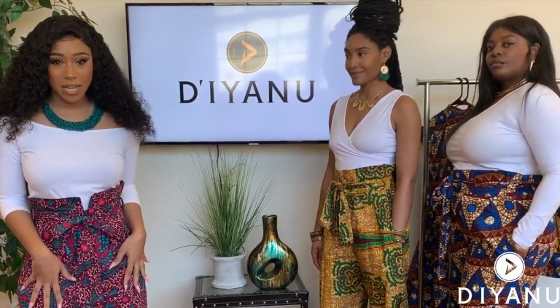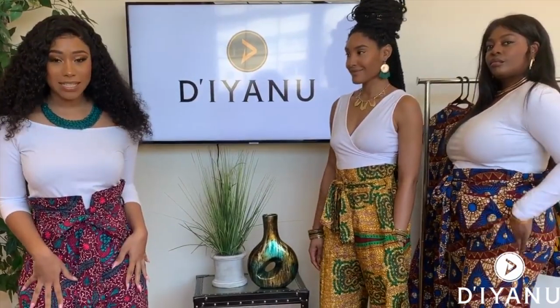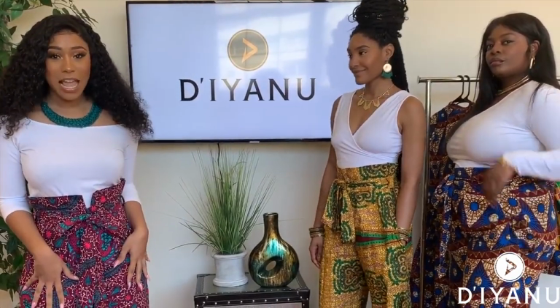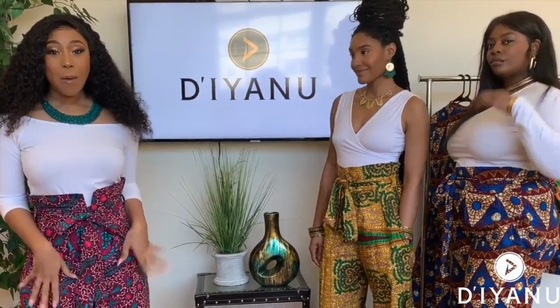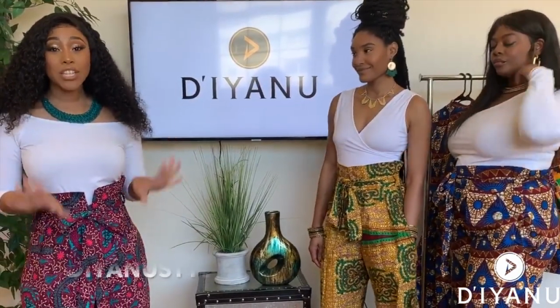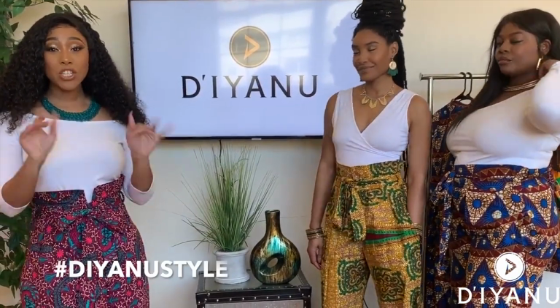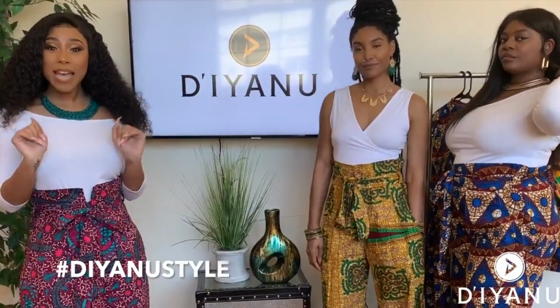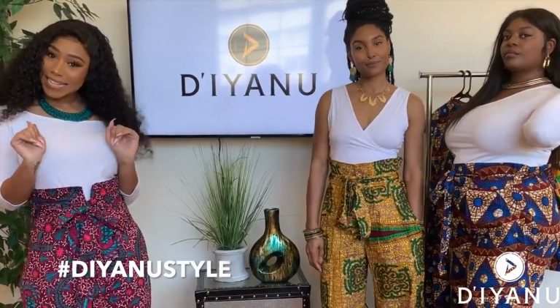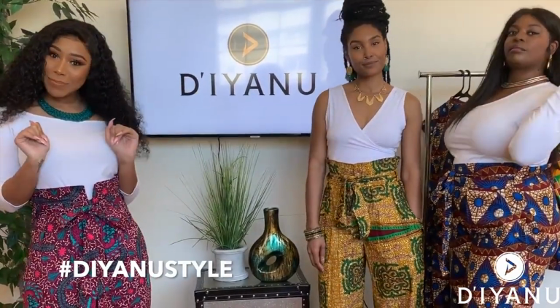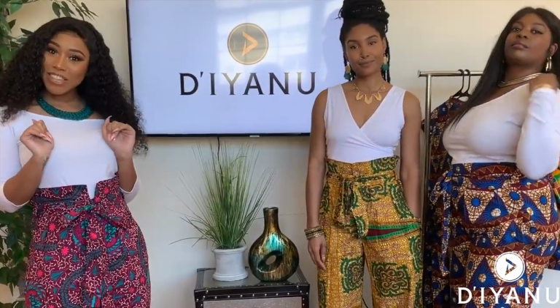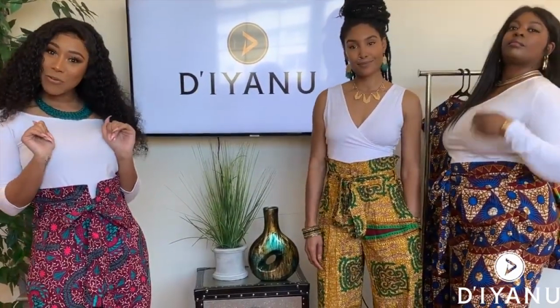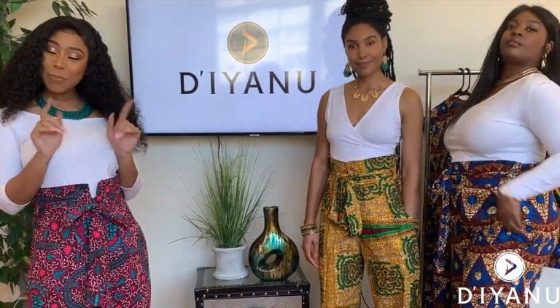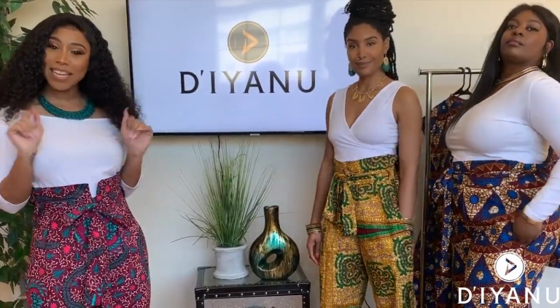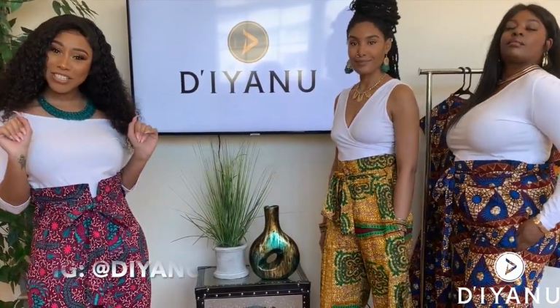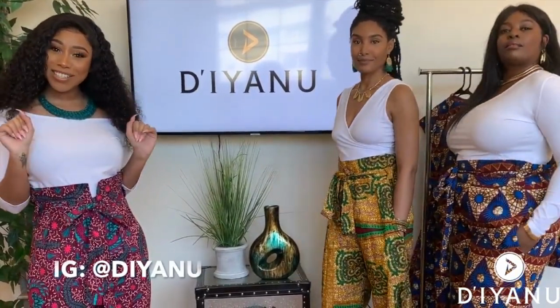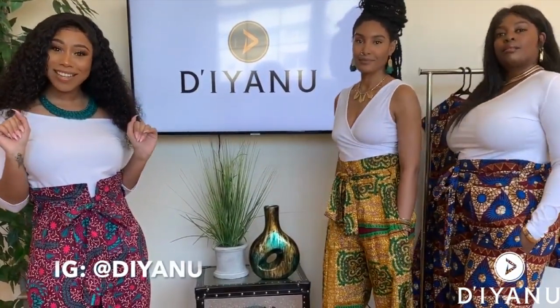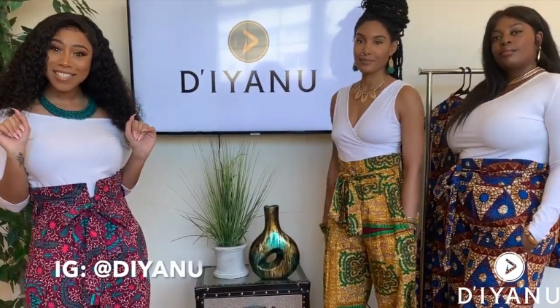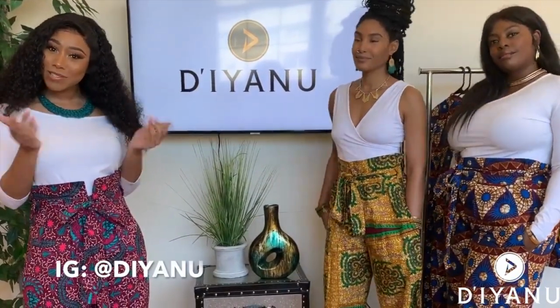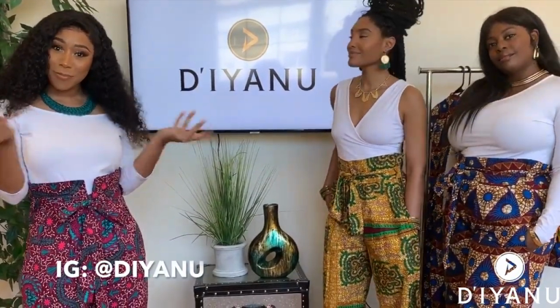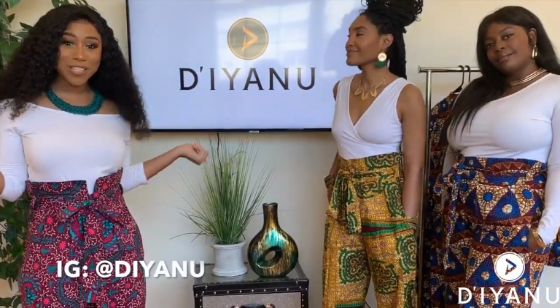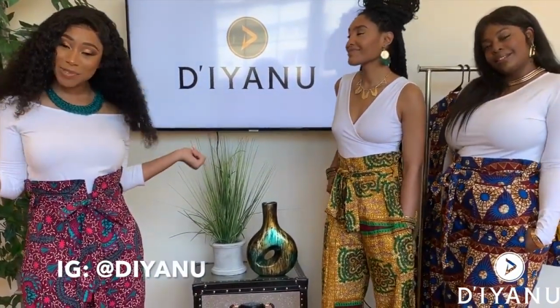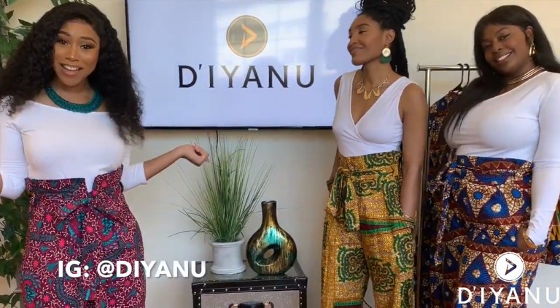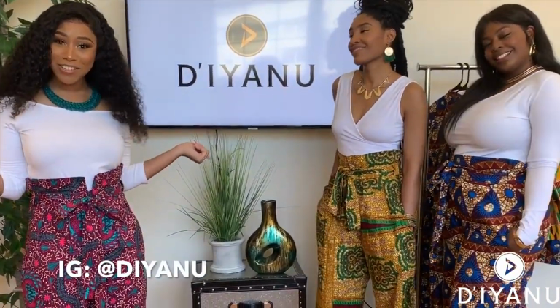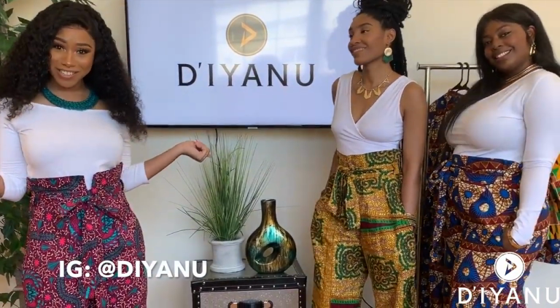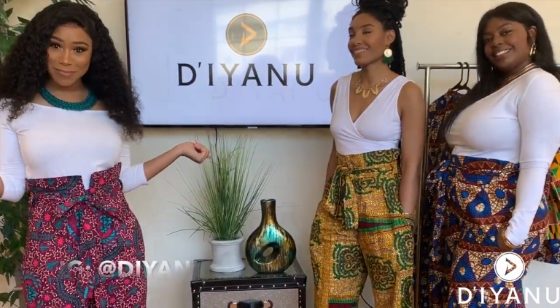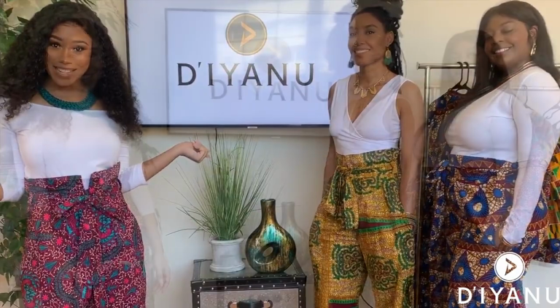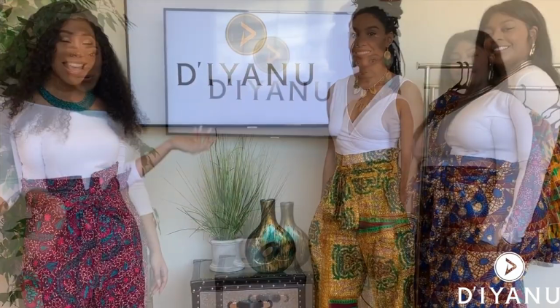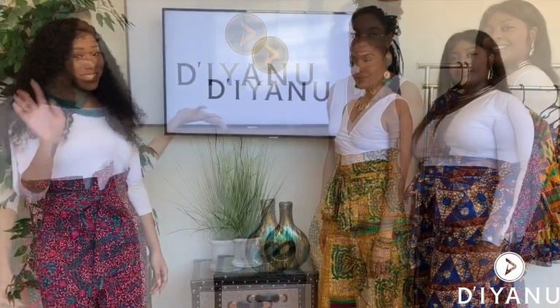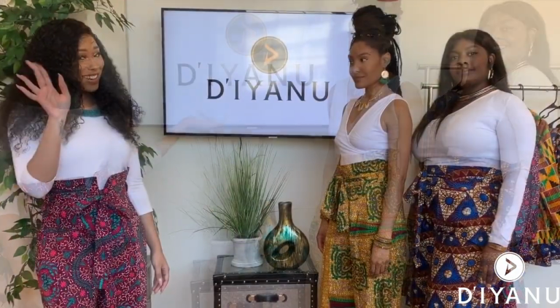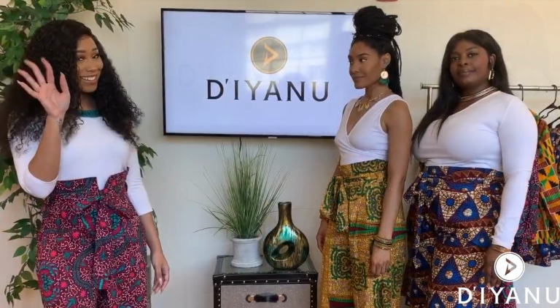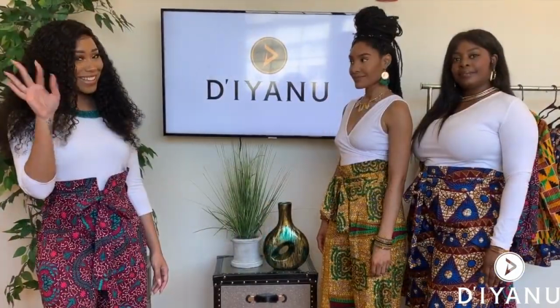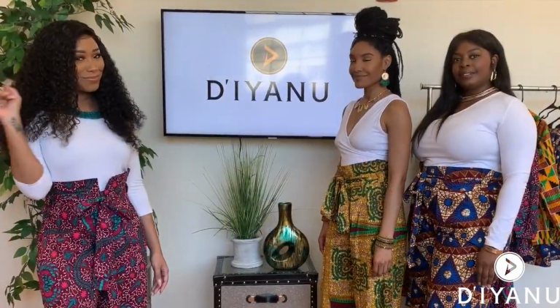Make sure you tag us in your pictures below and let us know the different ways you style your Alina pants. We'll see you next time!